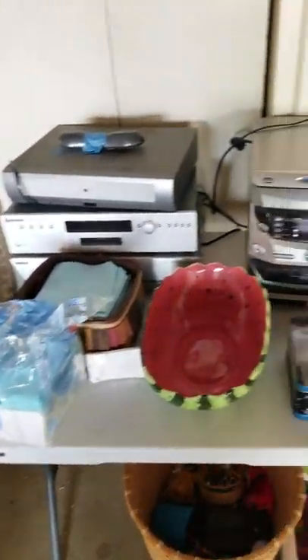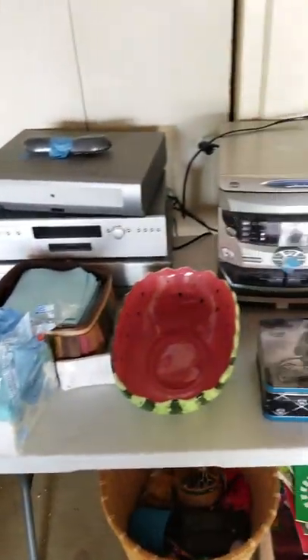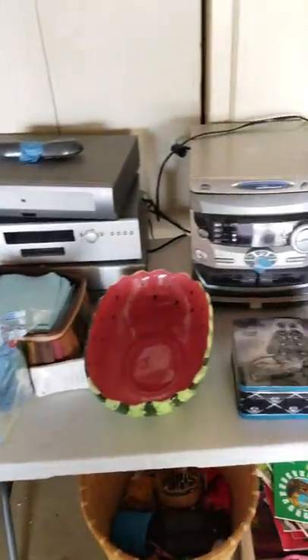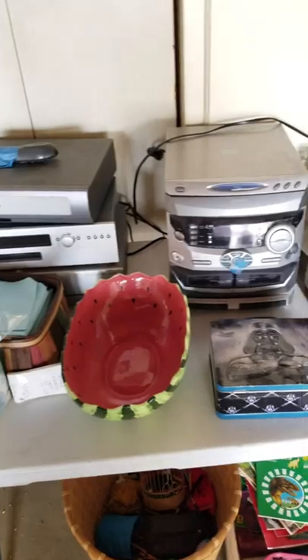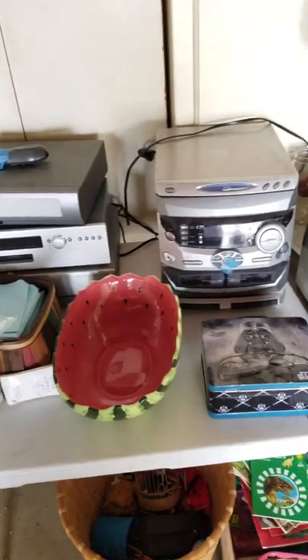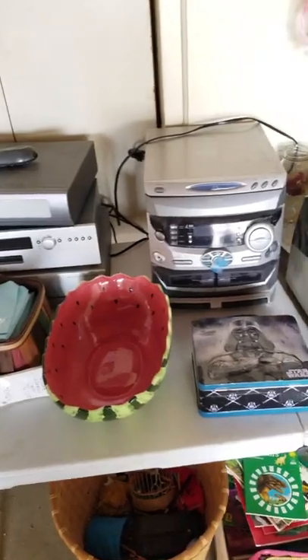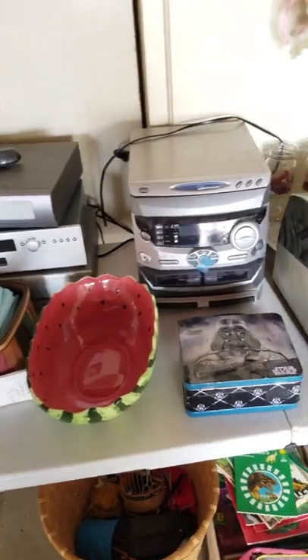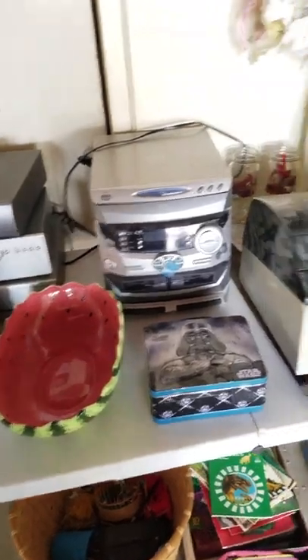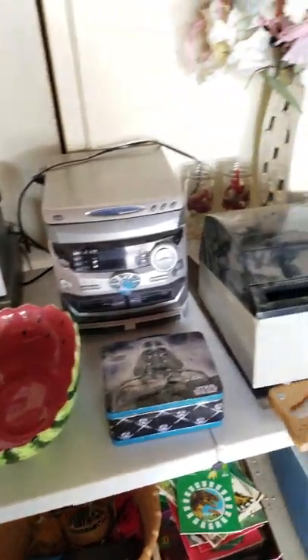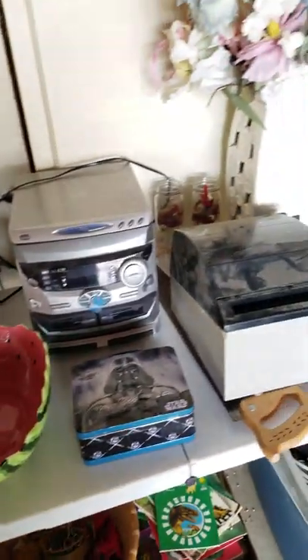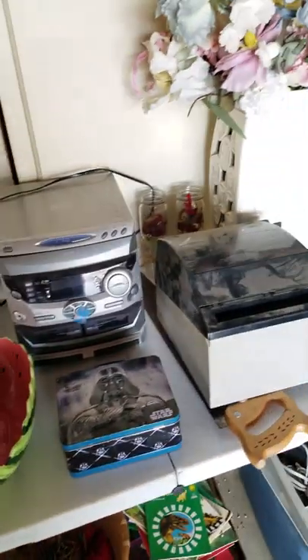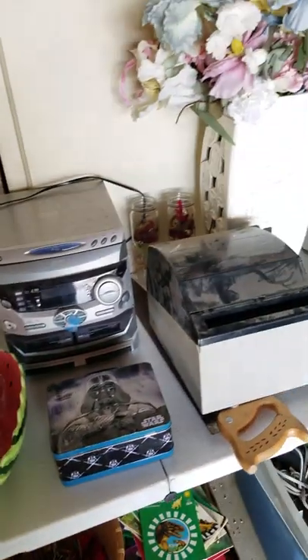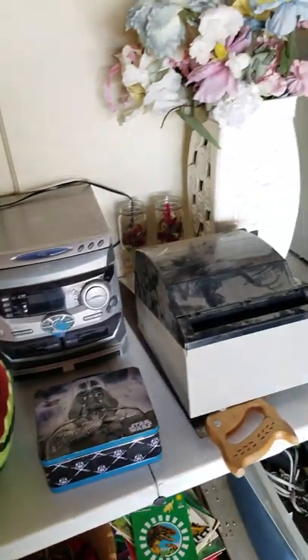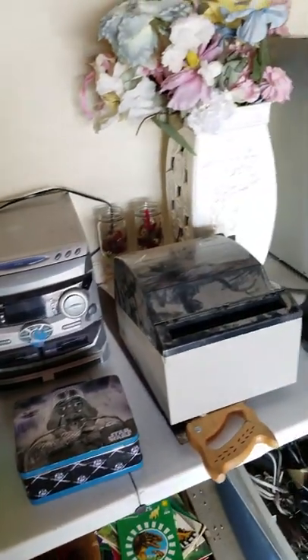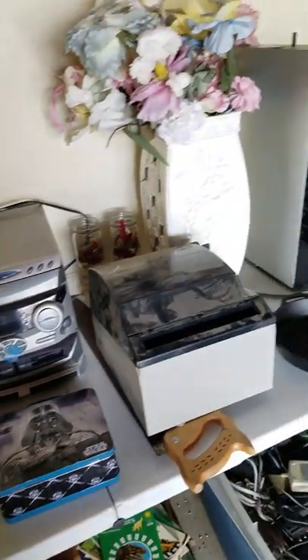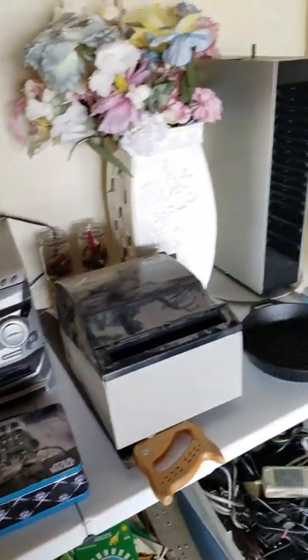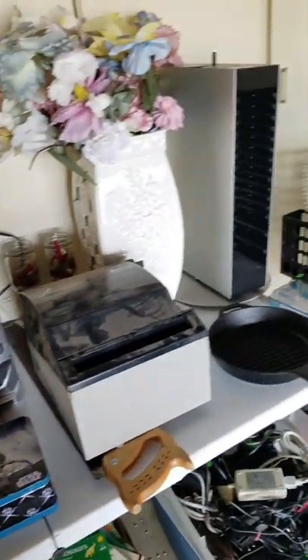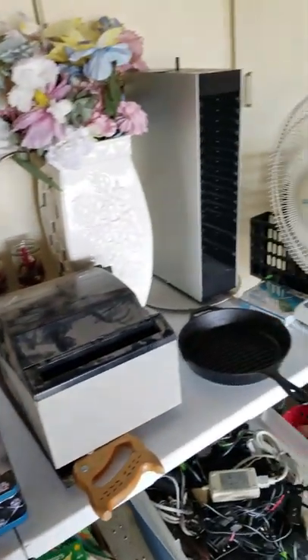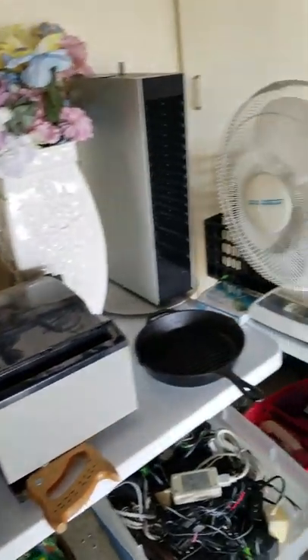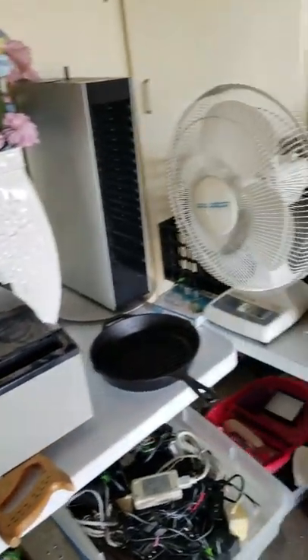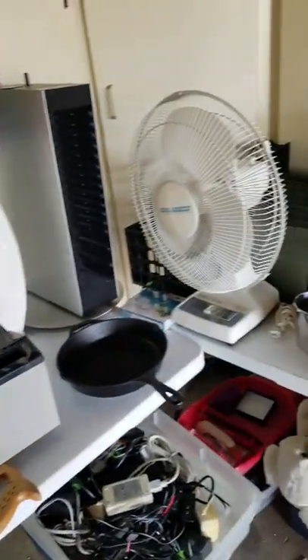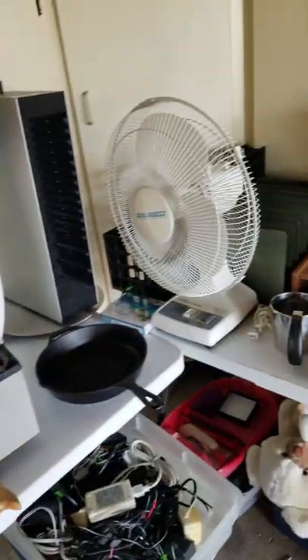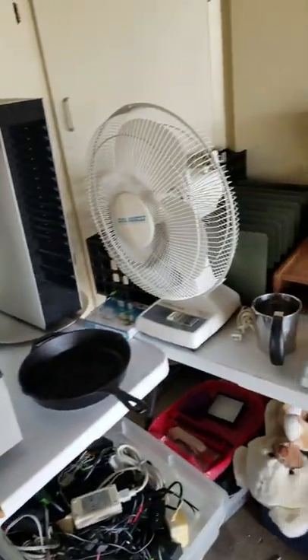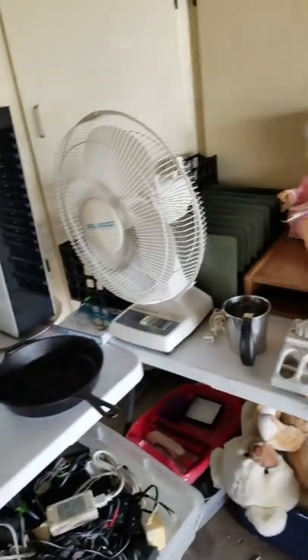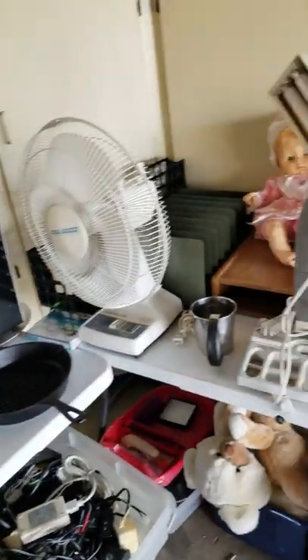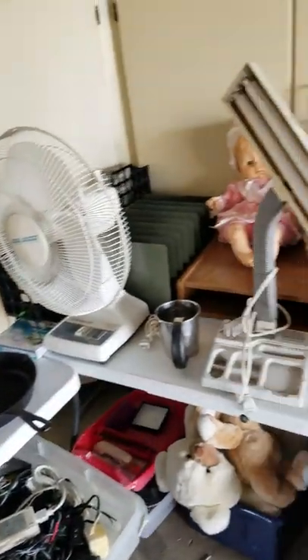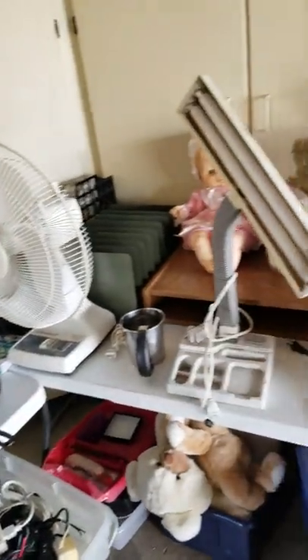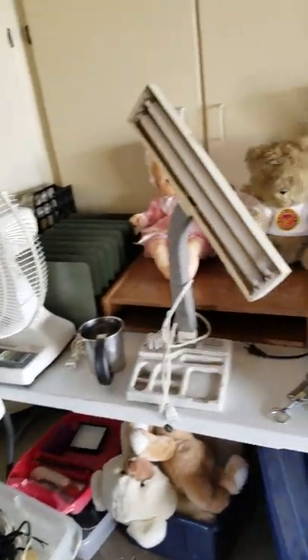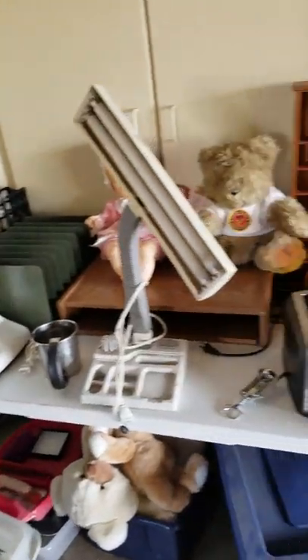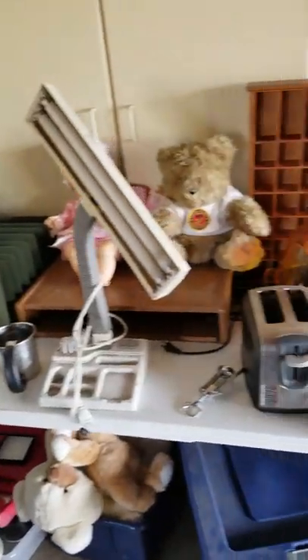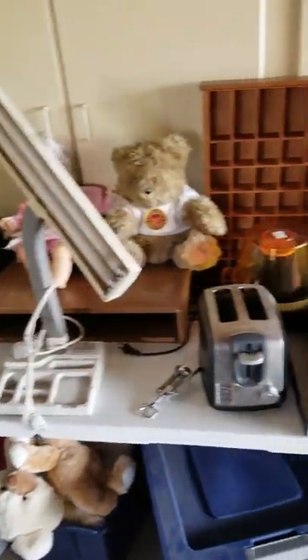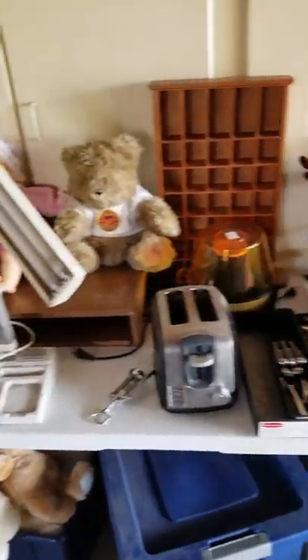And here's the rest of the contents for the estate sale — a nice mixture of items.